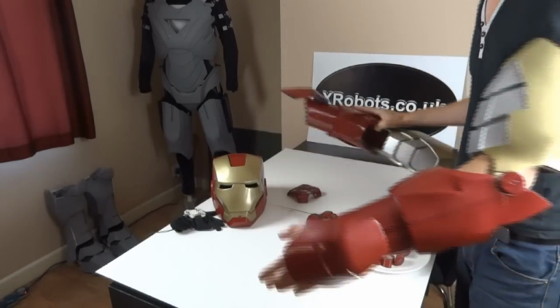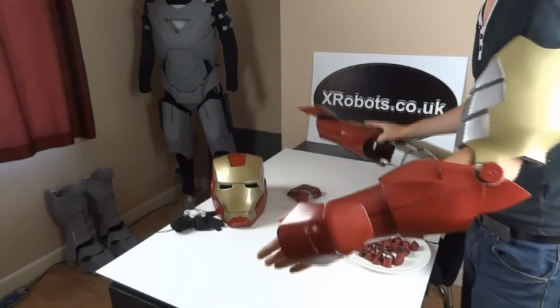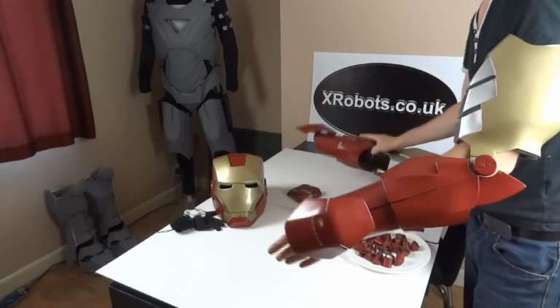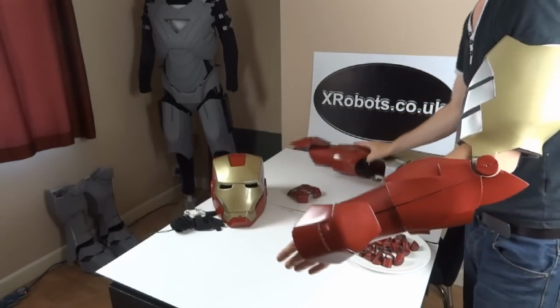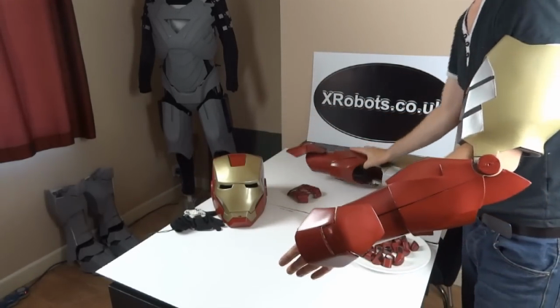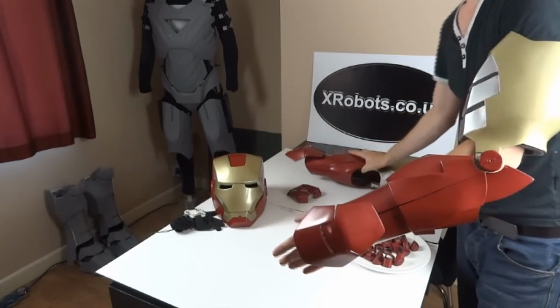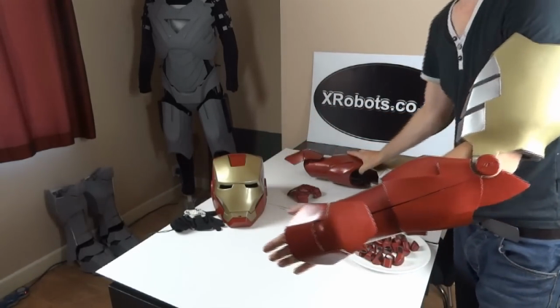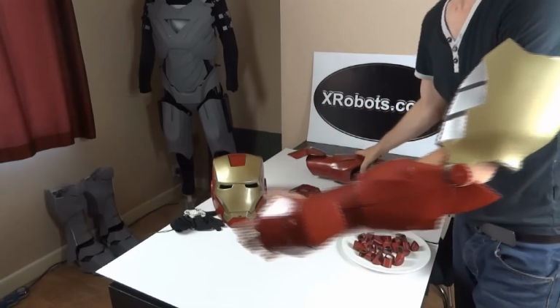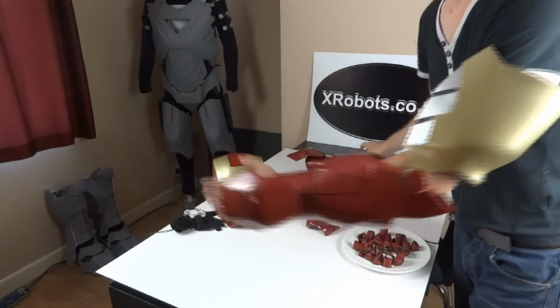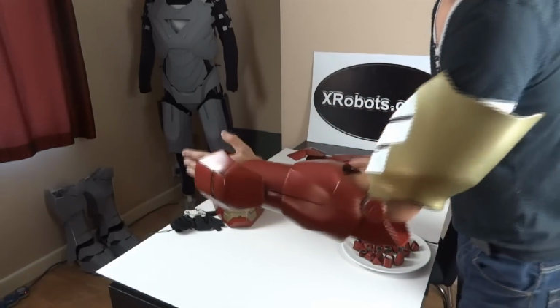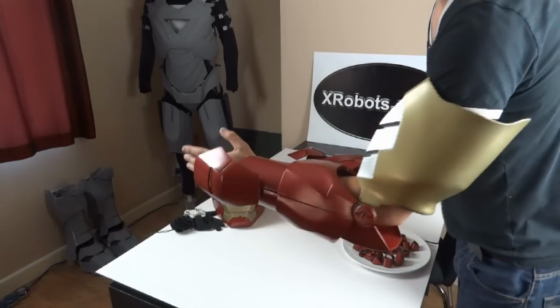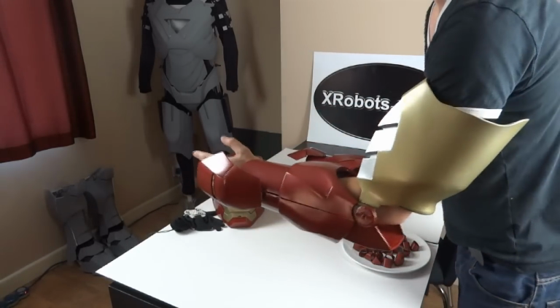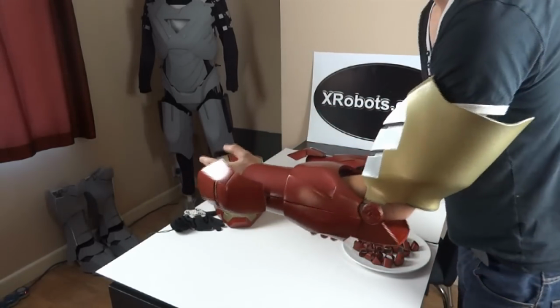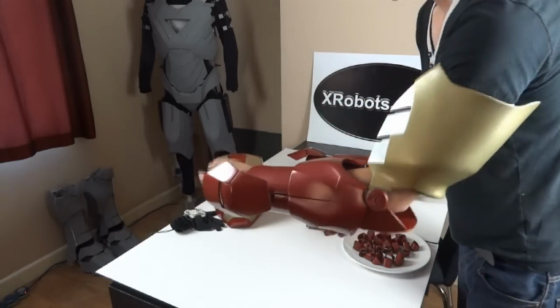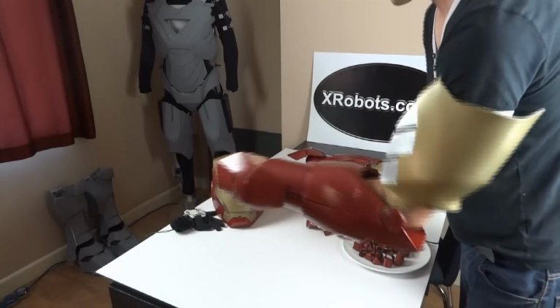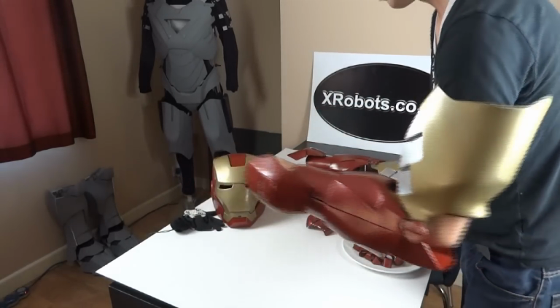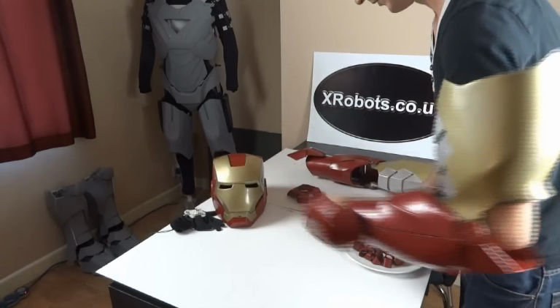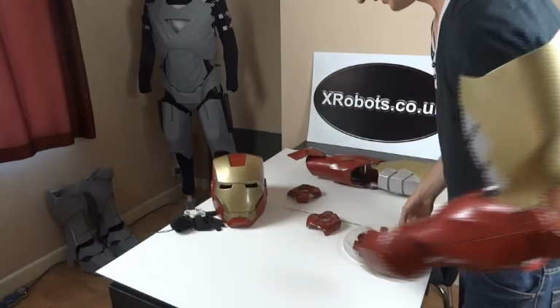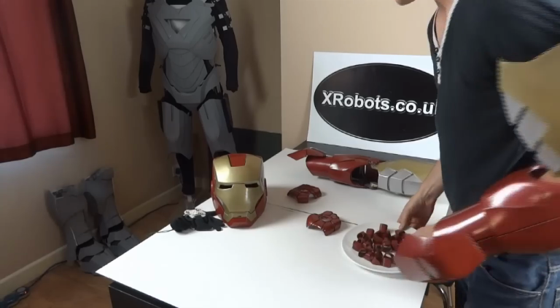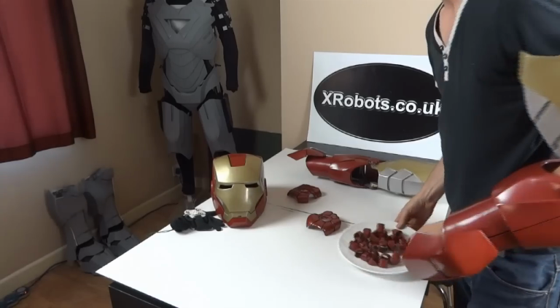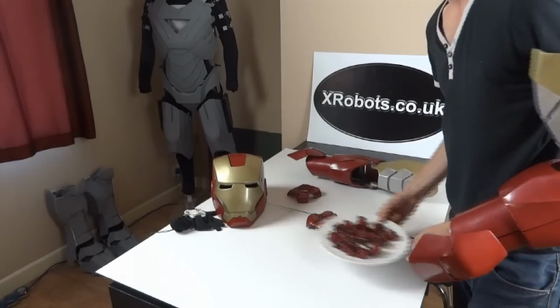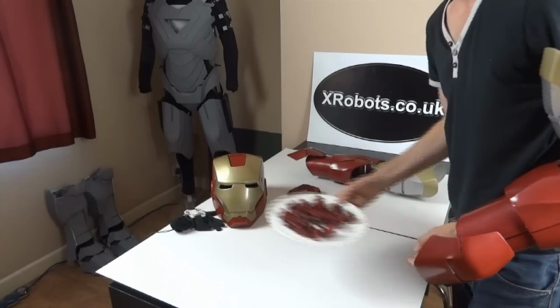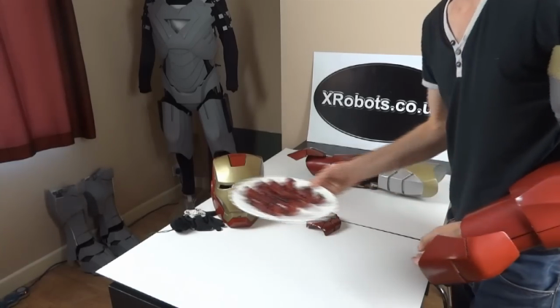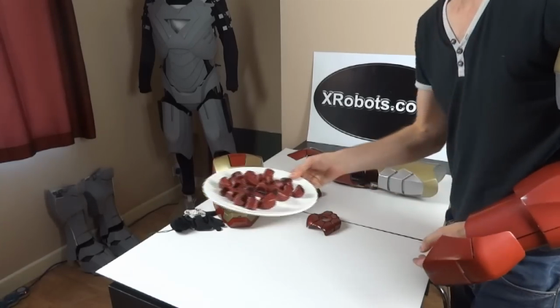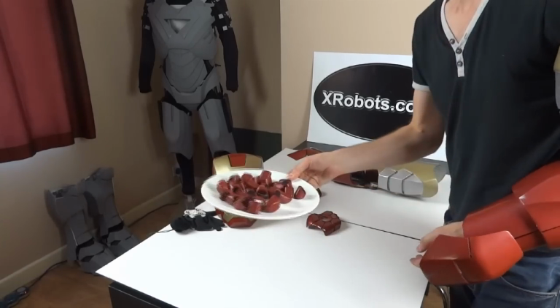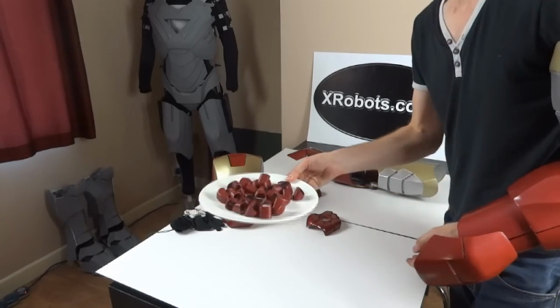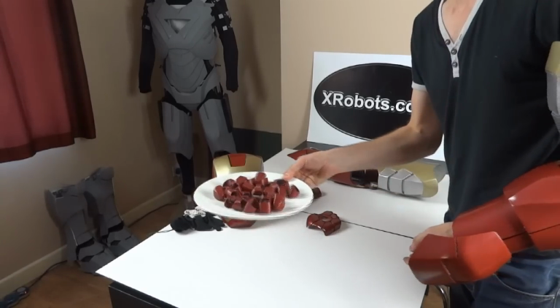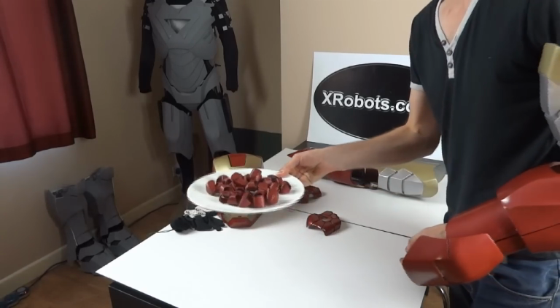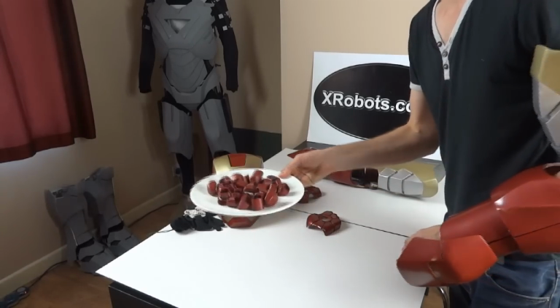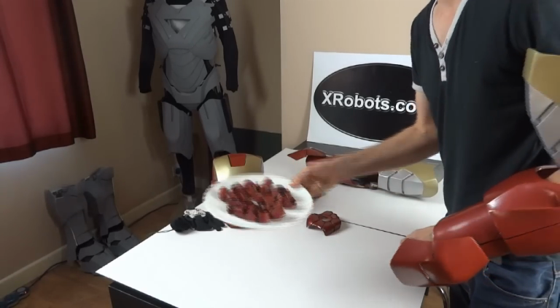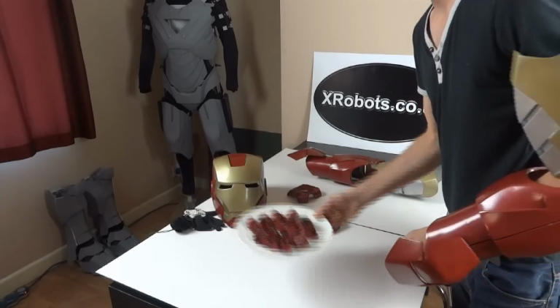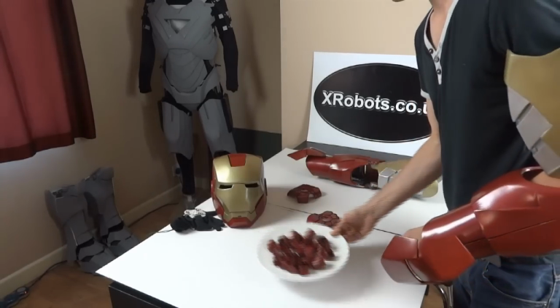In the next part I will be attaching all of the finger segments.